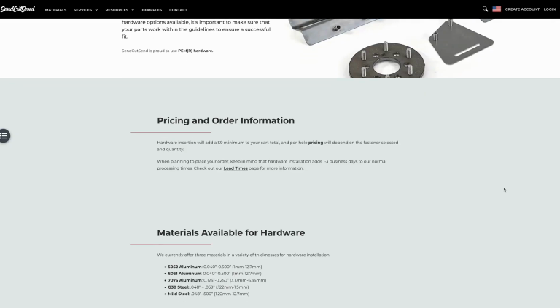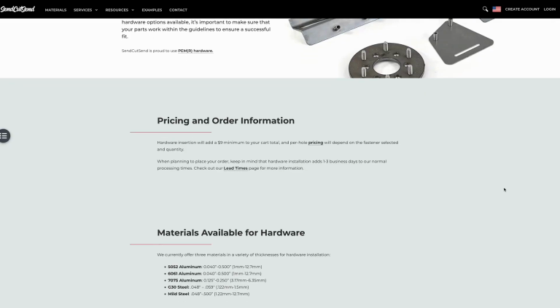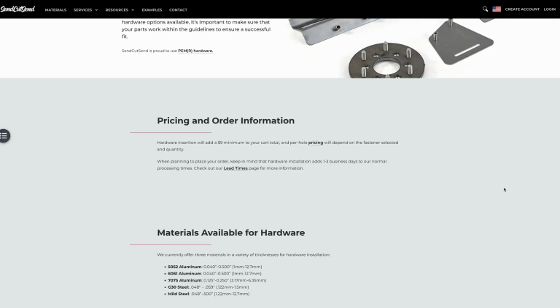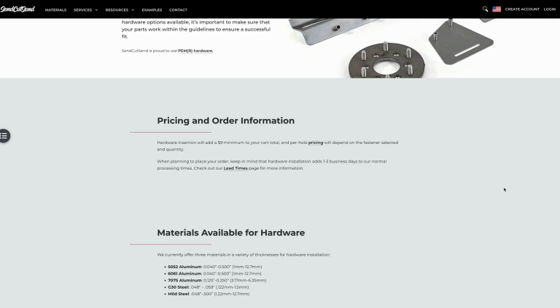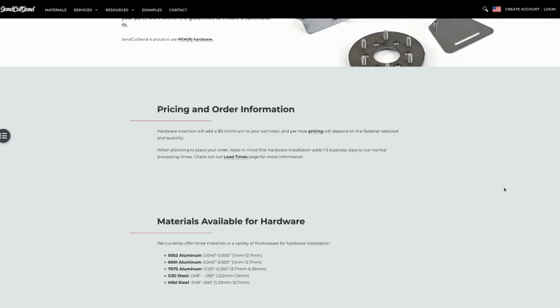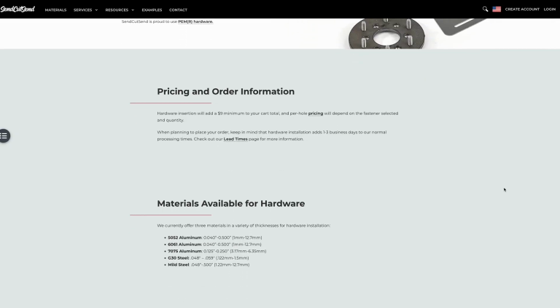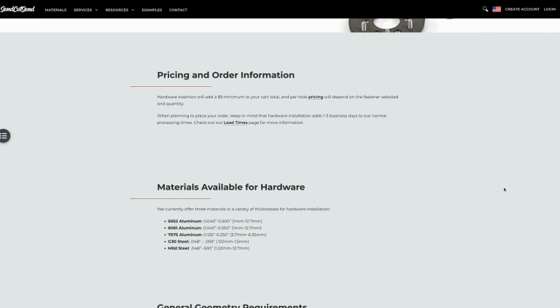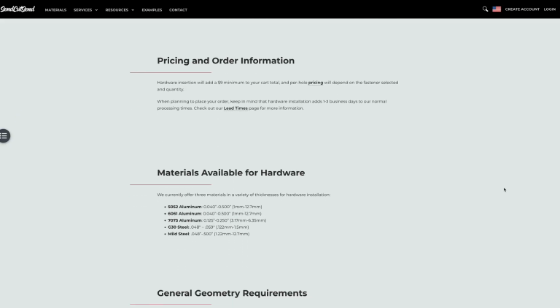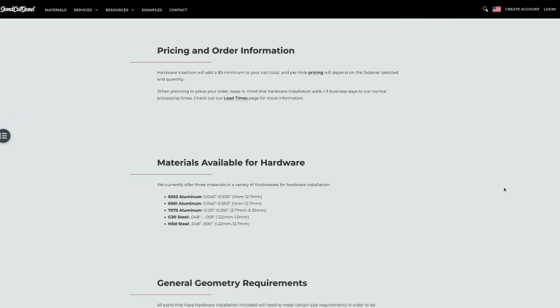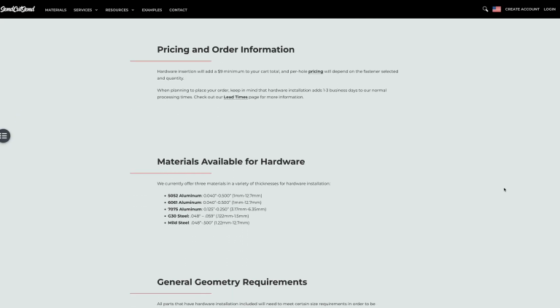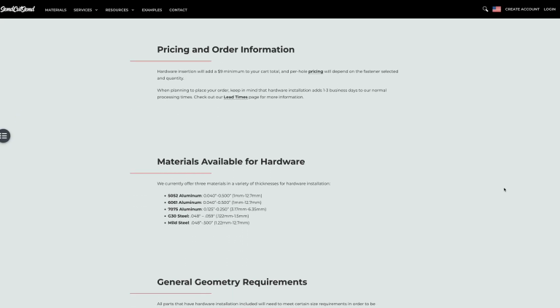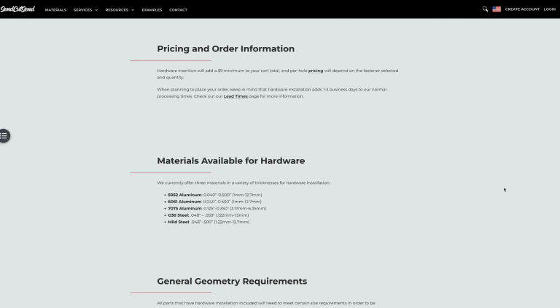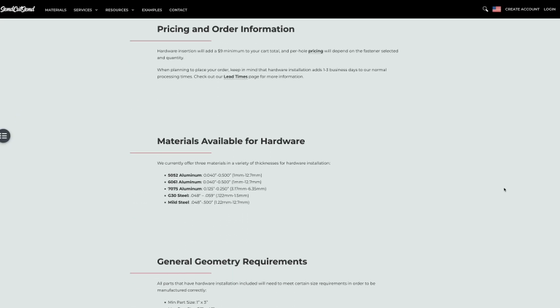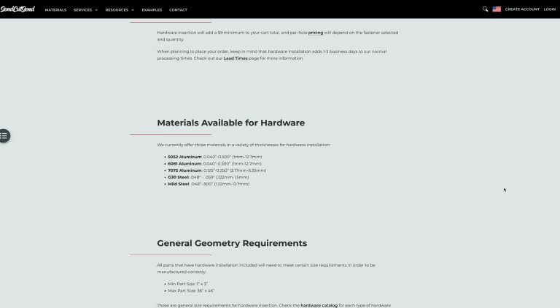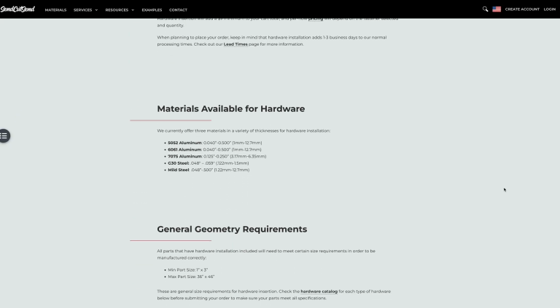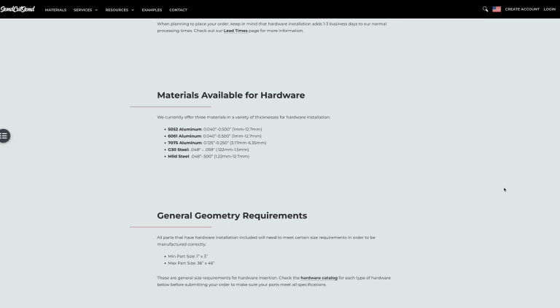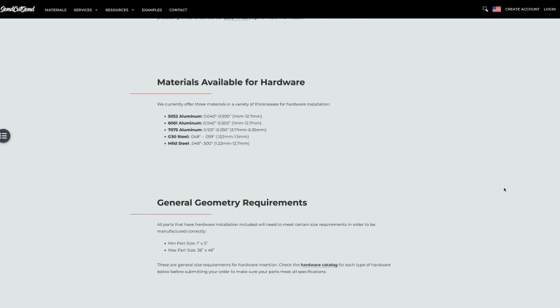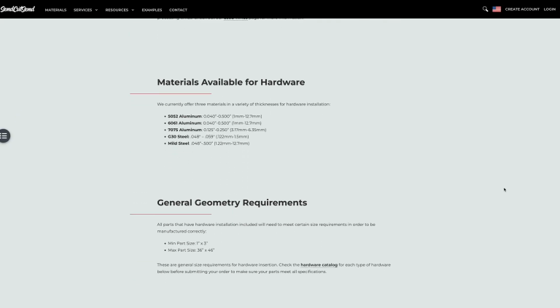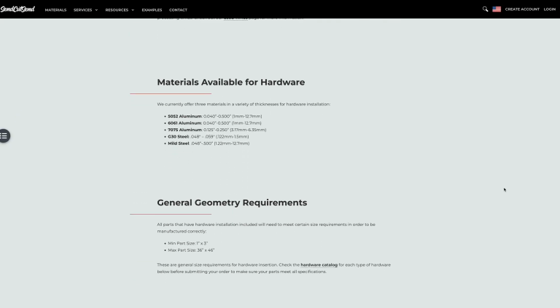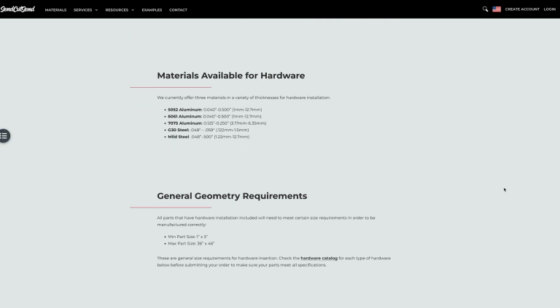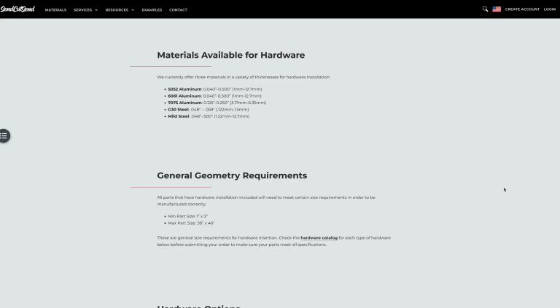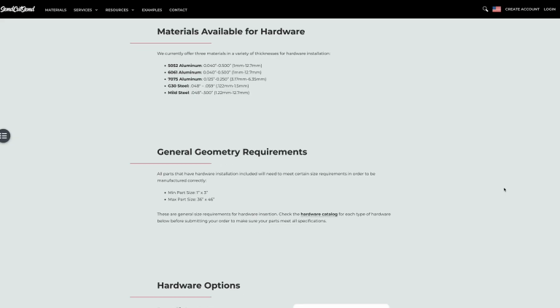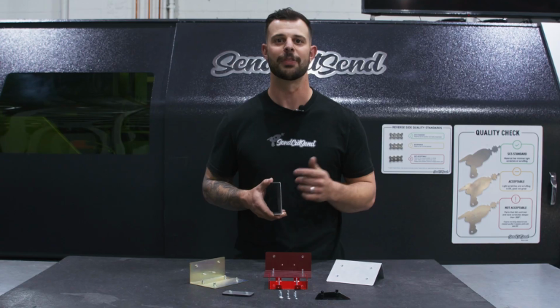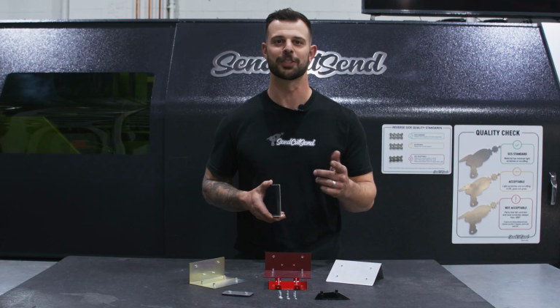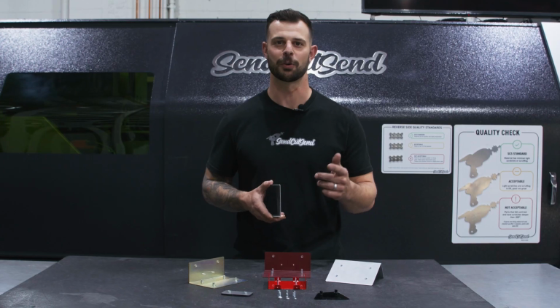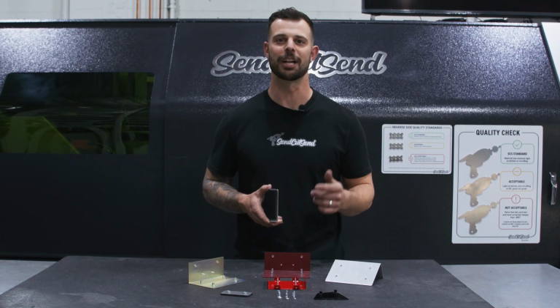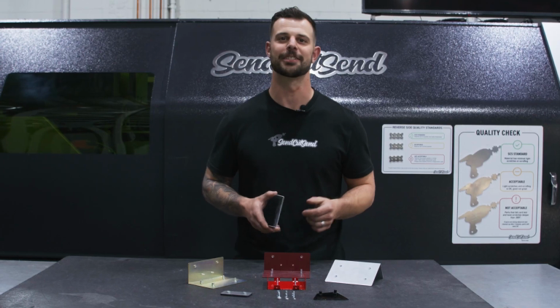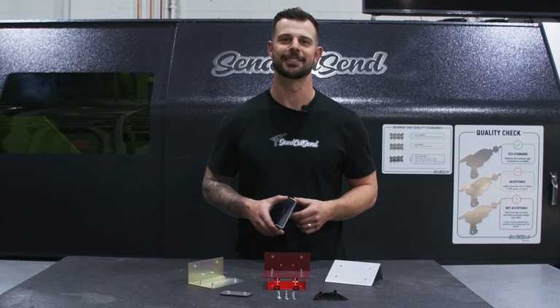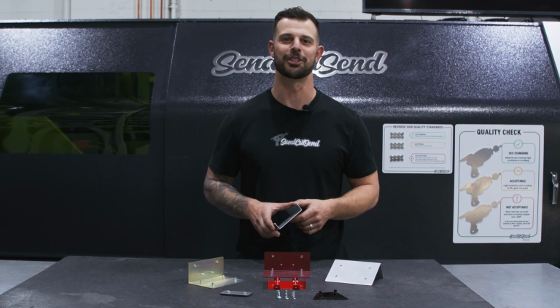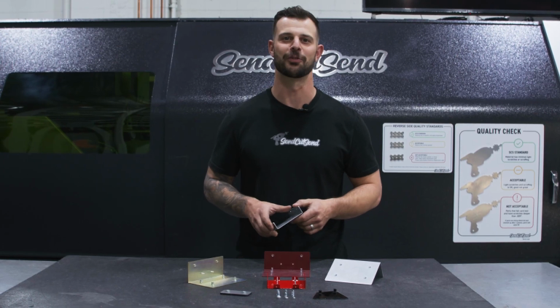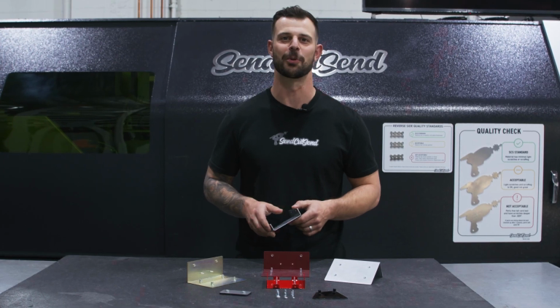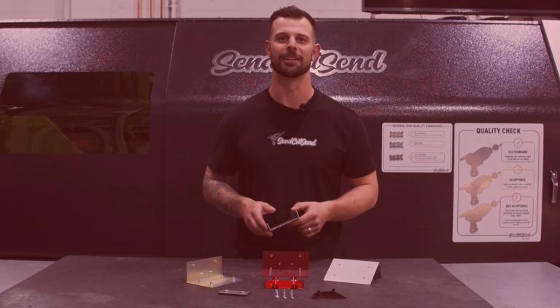All this information and more can be found on our hardware guidelines on our website. Thanks for watching, stay tuned for more.